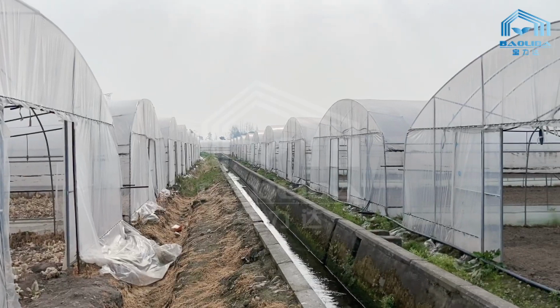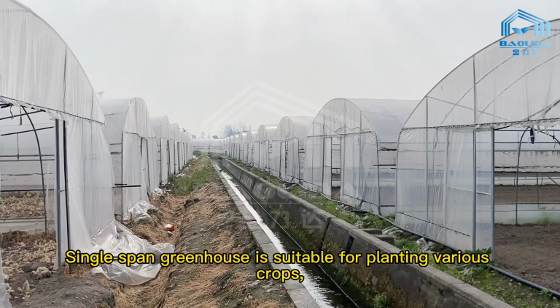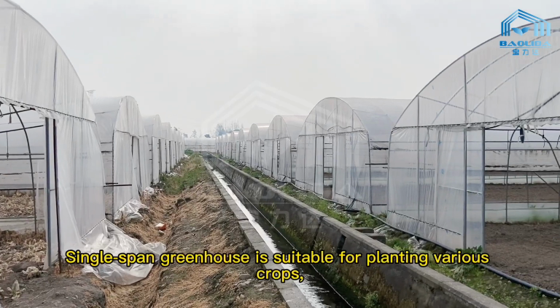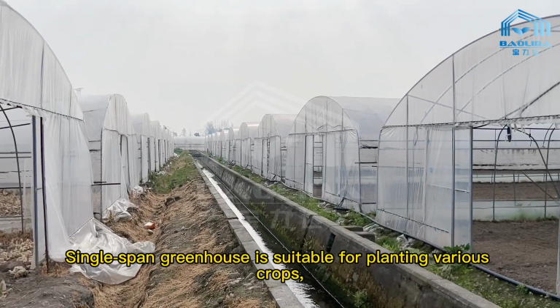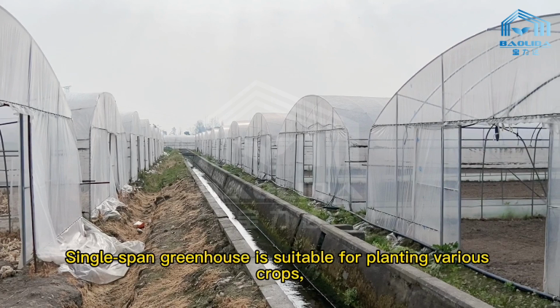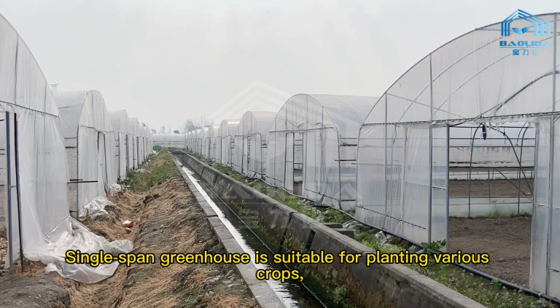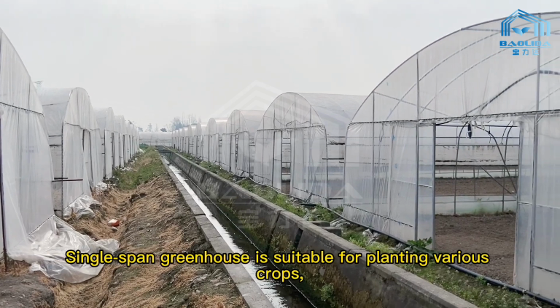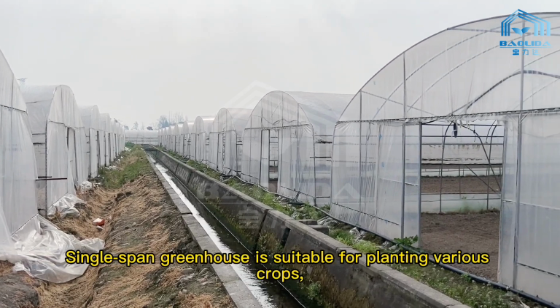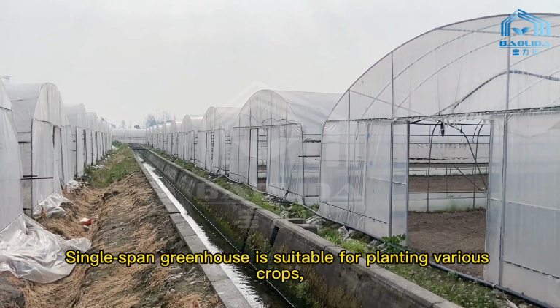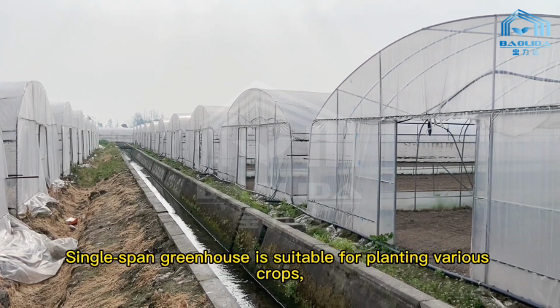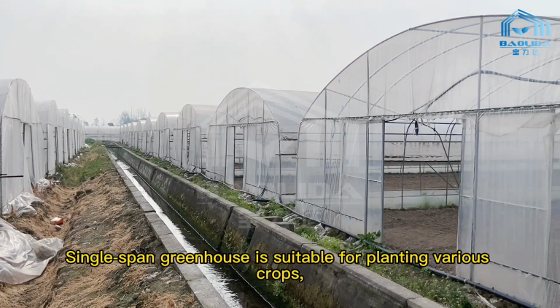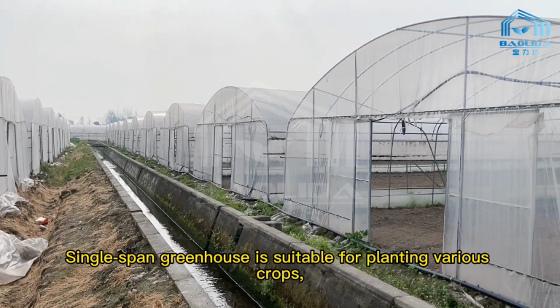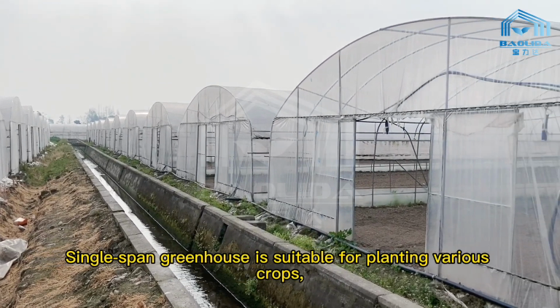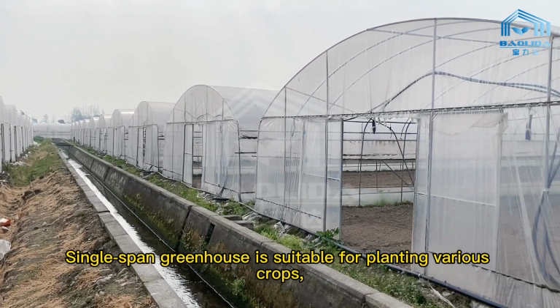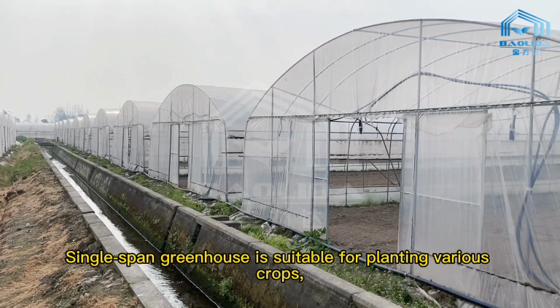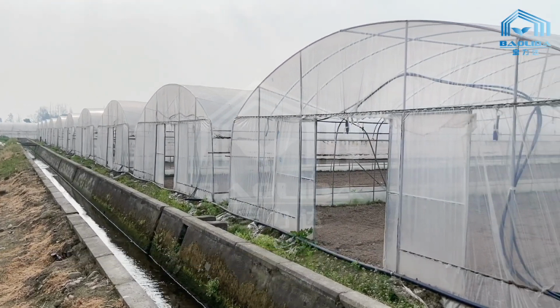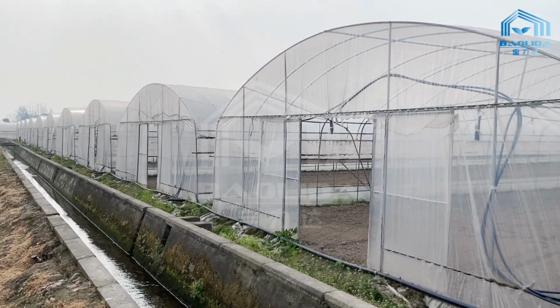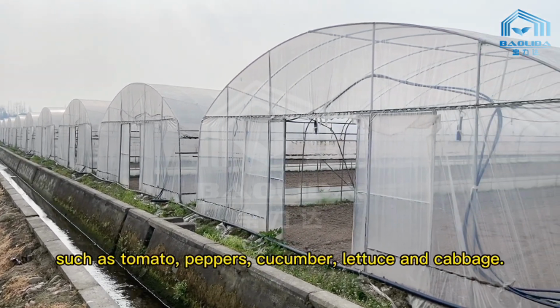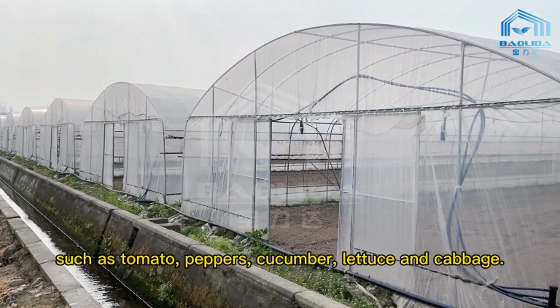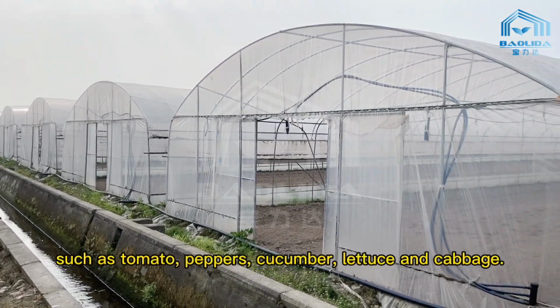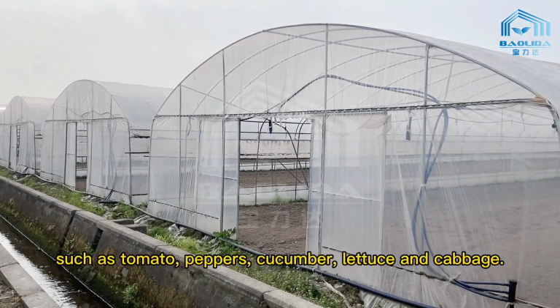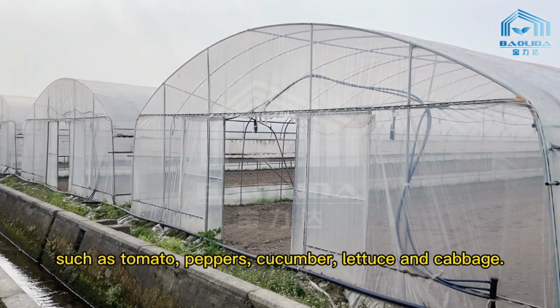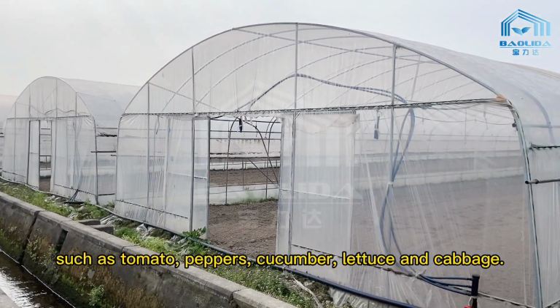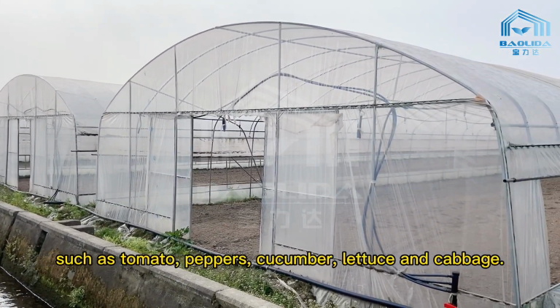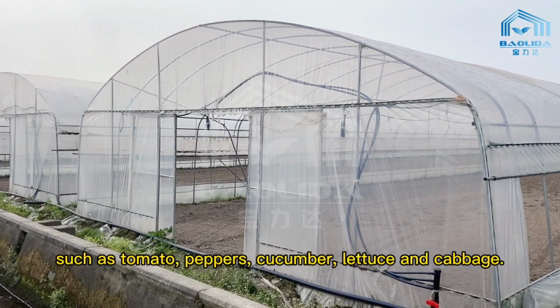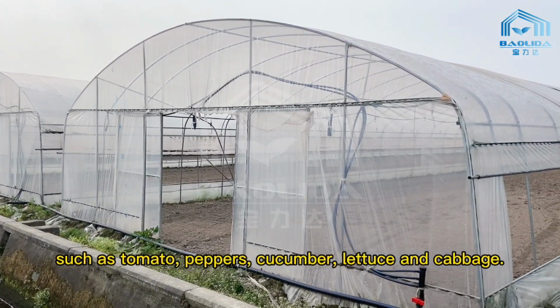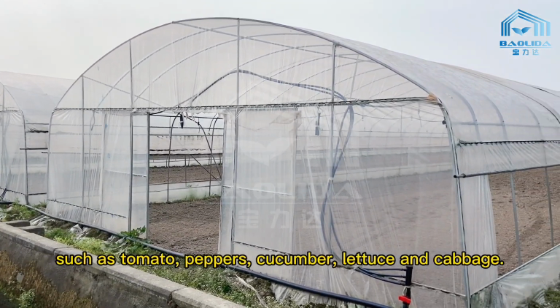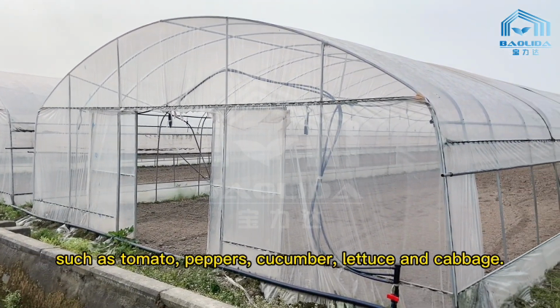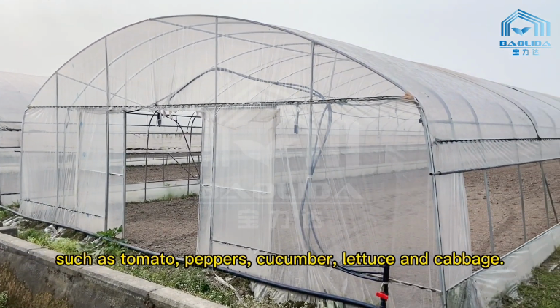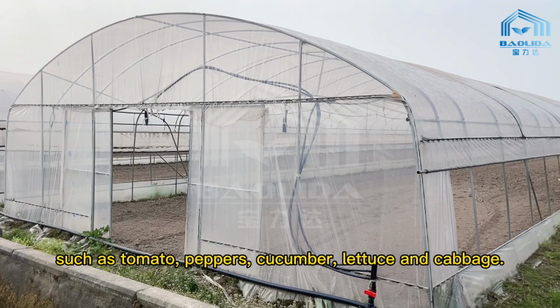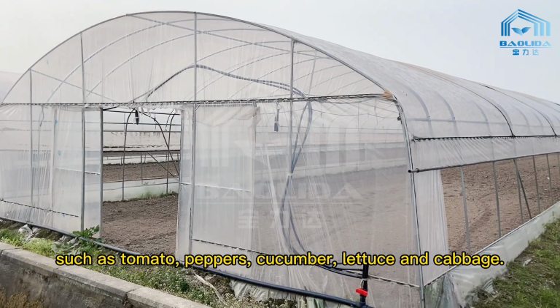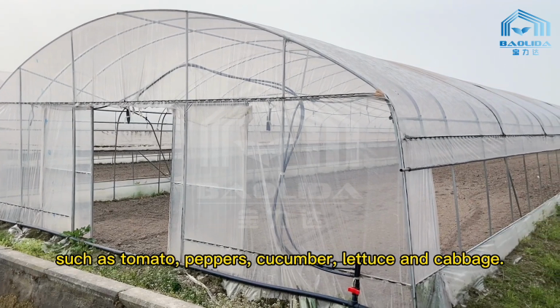The single-span greenhouse is suitable for planting various crops, such as tomato, peppers, cucumber, lettuce, and cabbage.